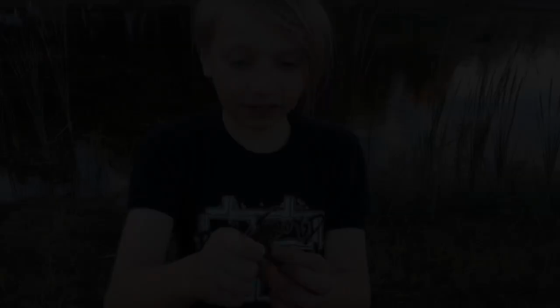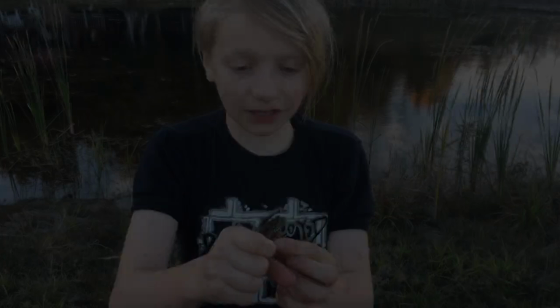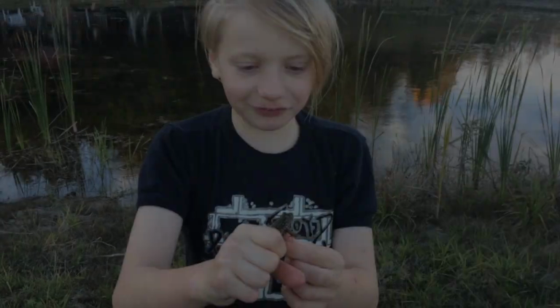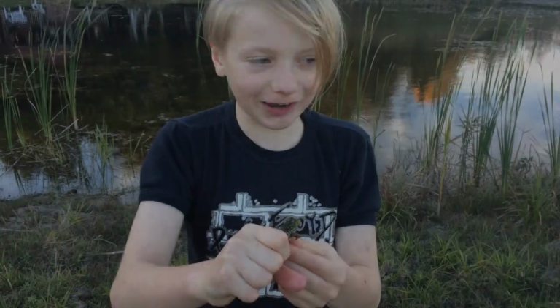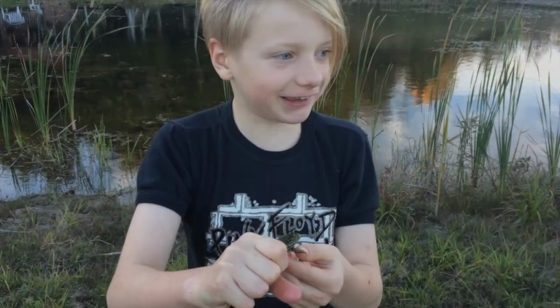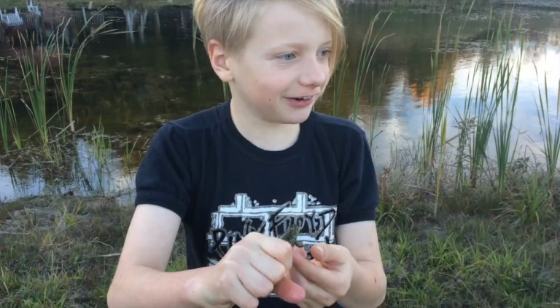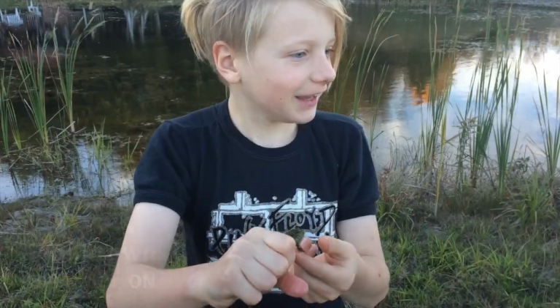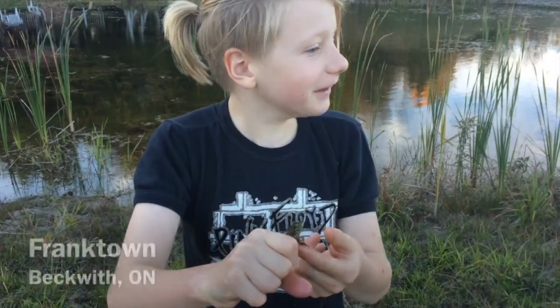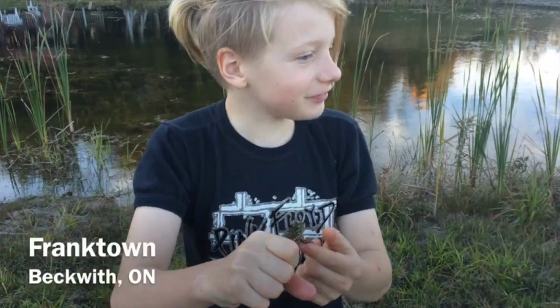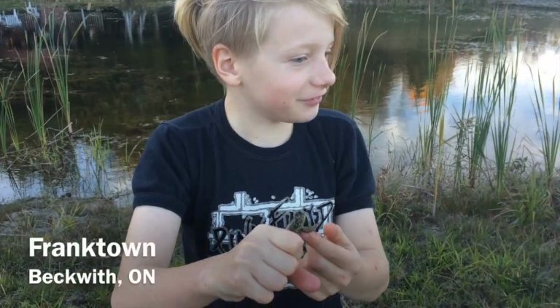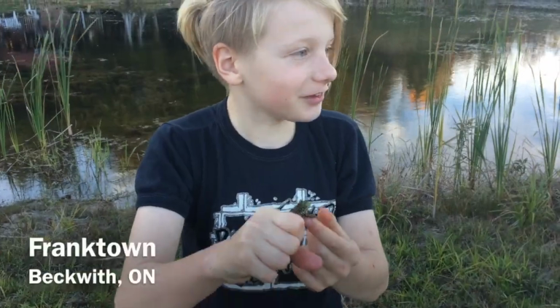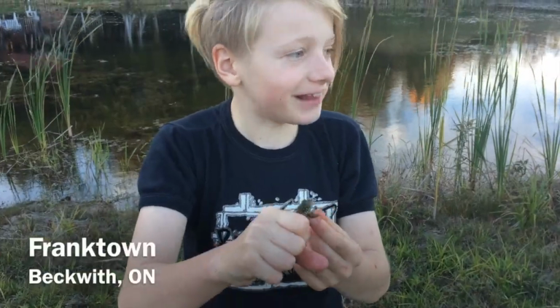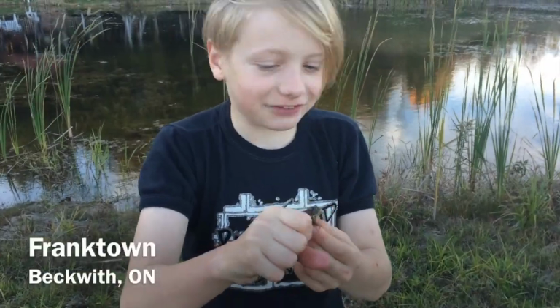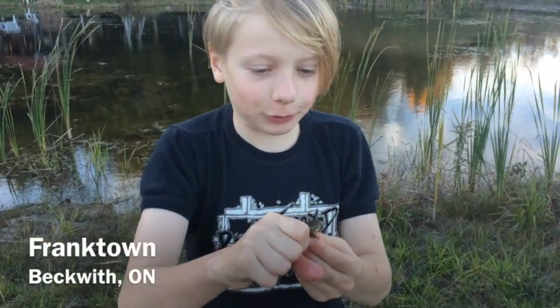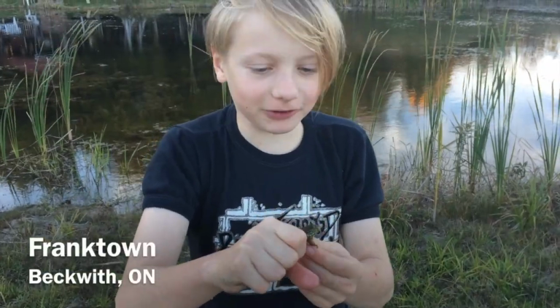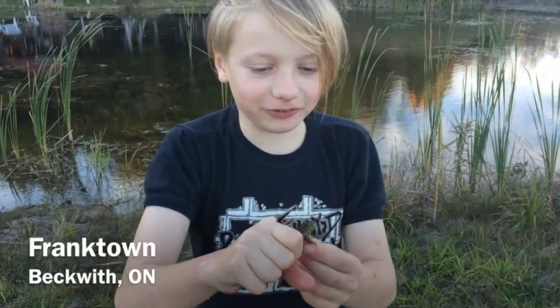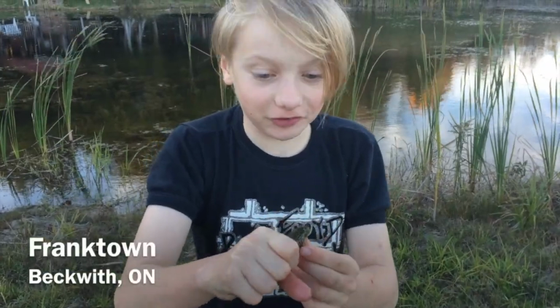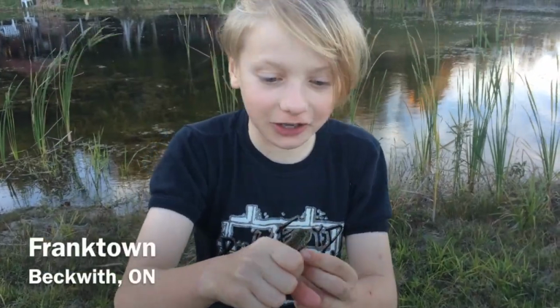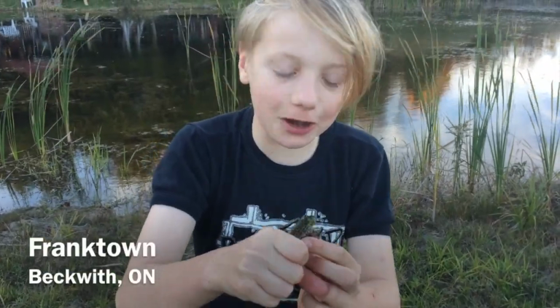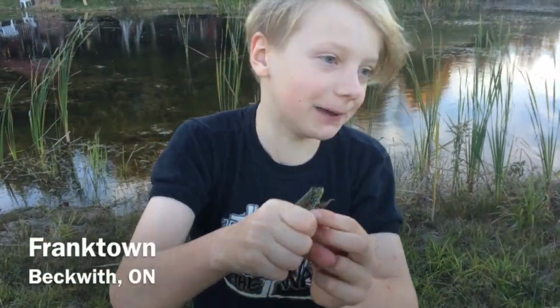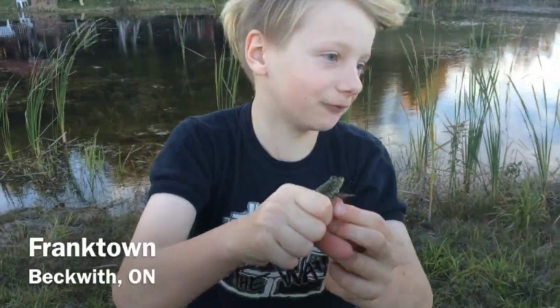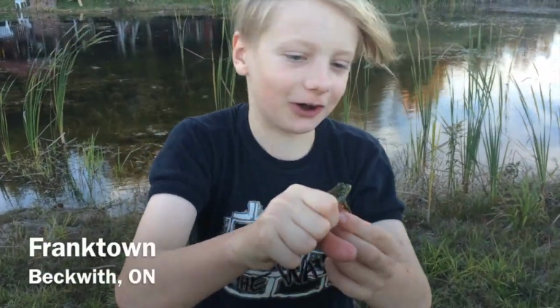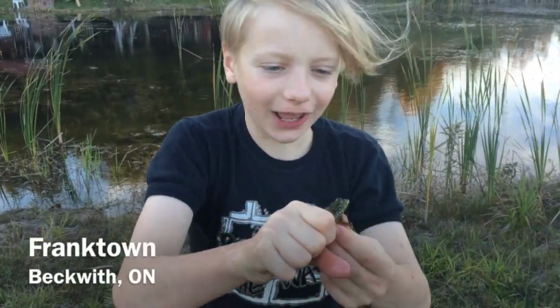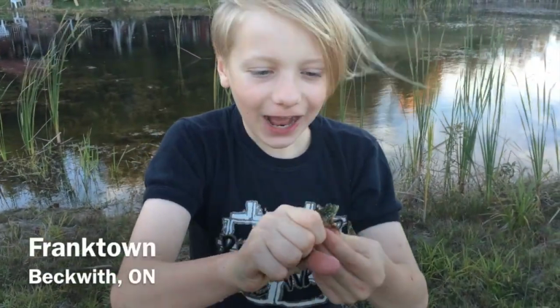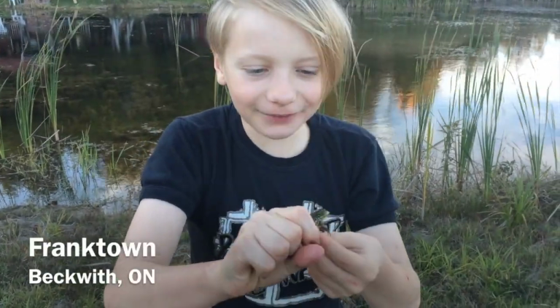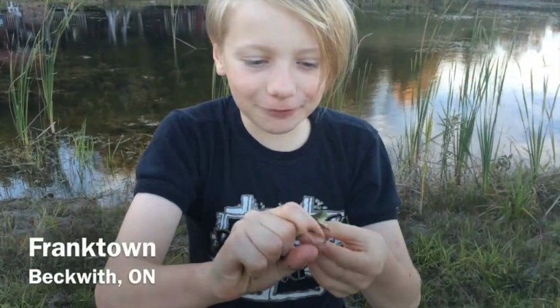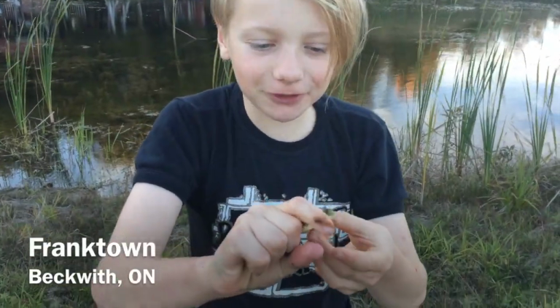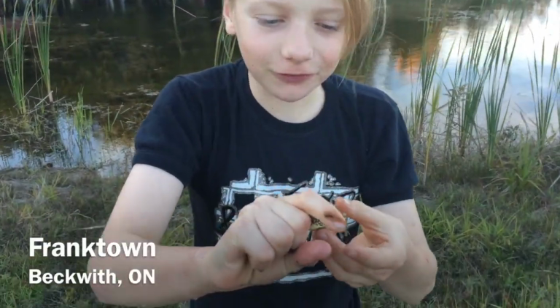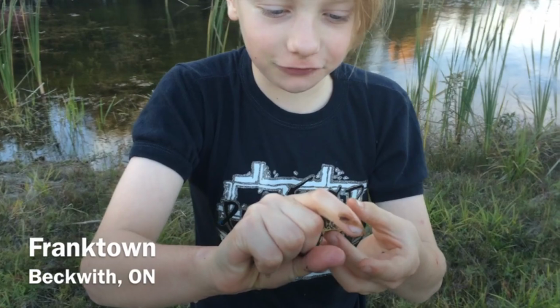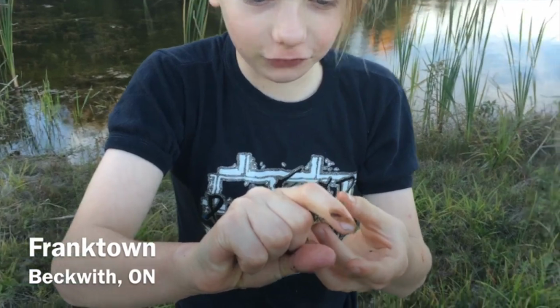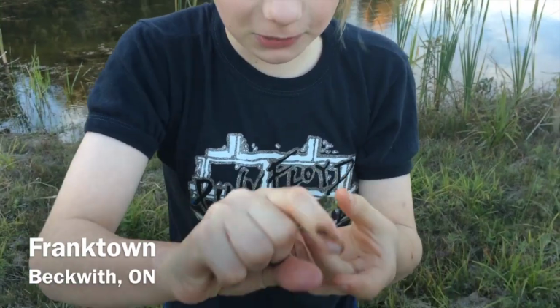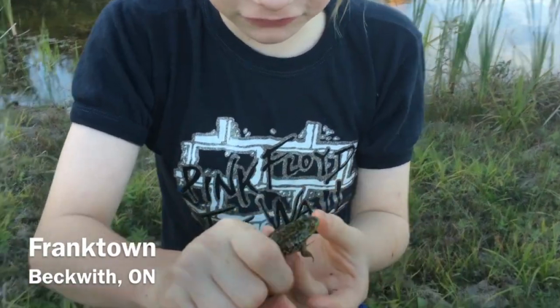Hey guys, it's Jack here, and this isn't the last herp of the season. I caught a mink frog. I love these frogs so much.